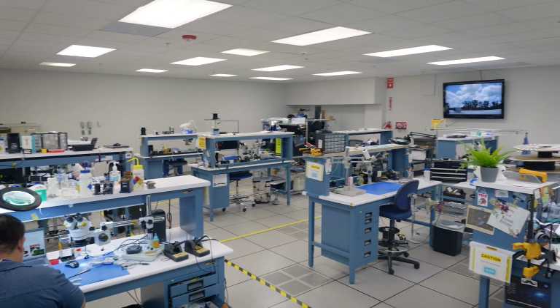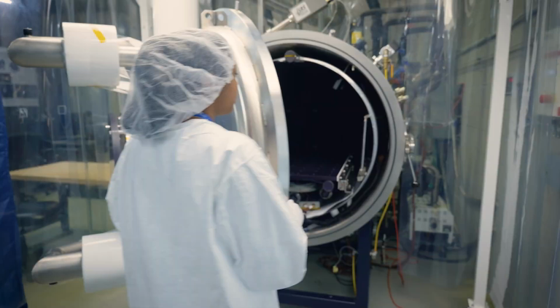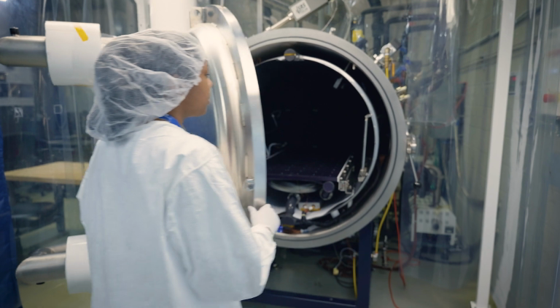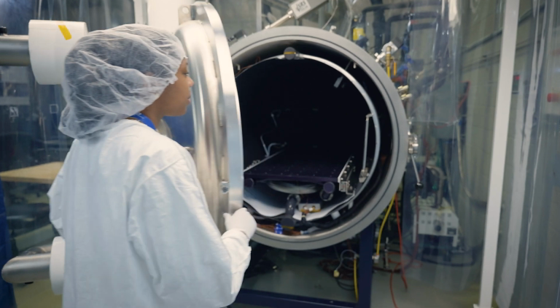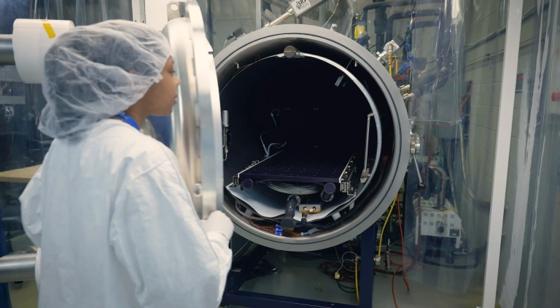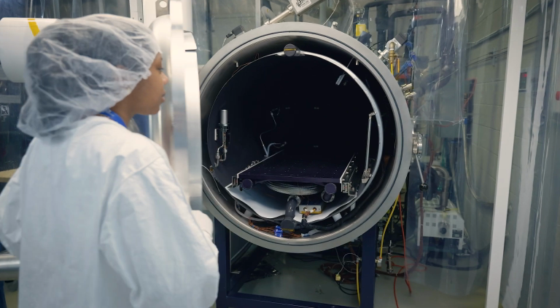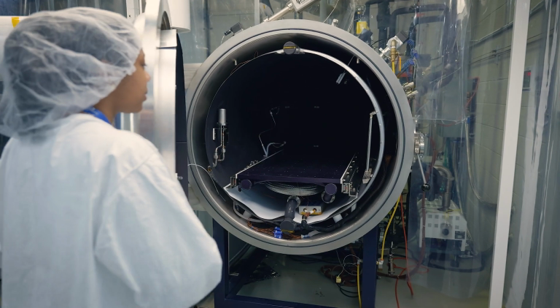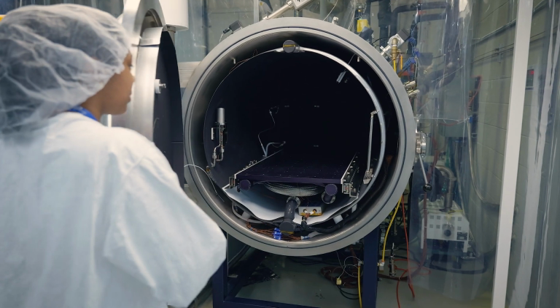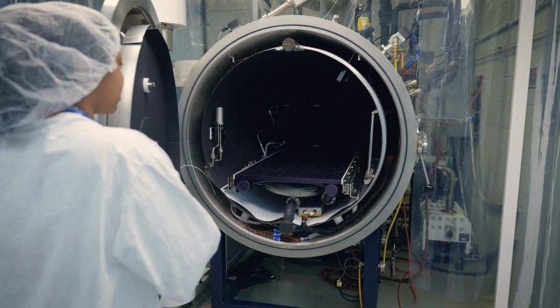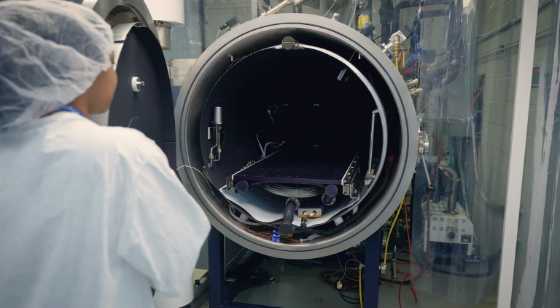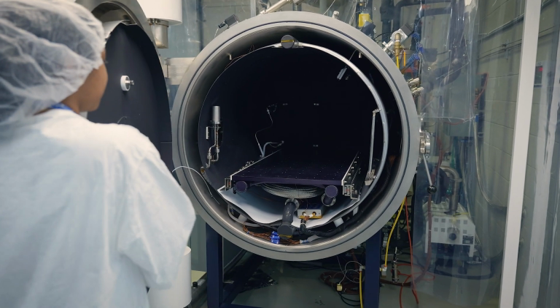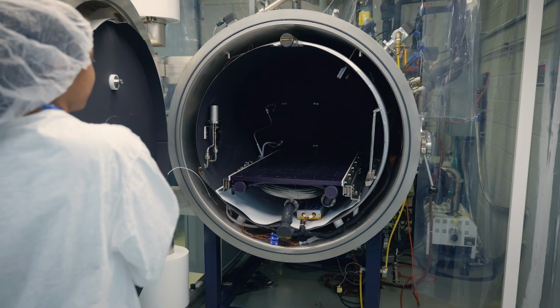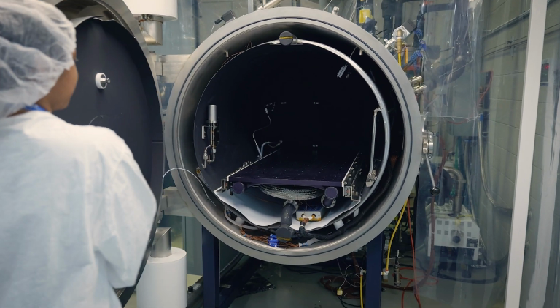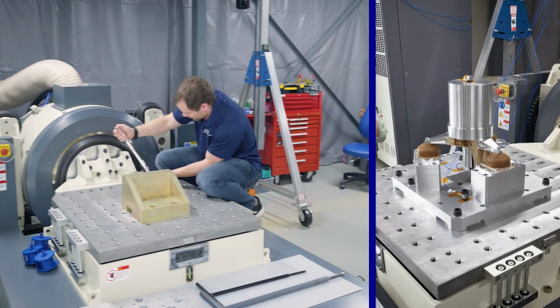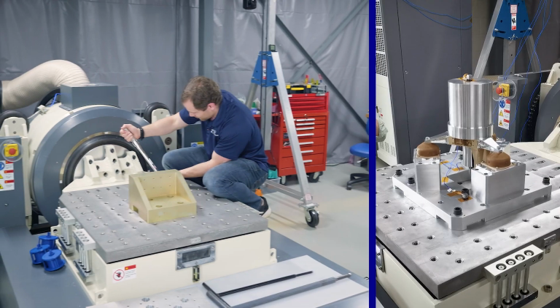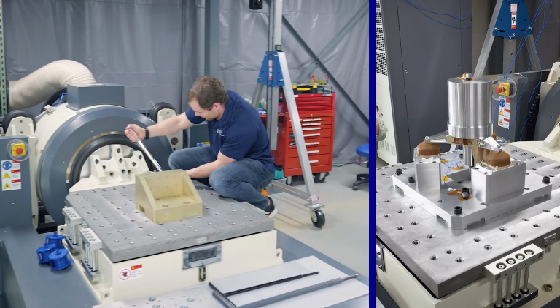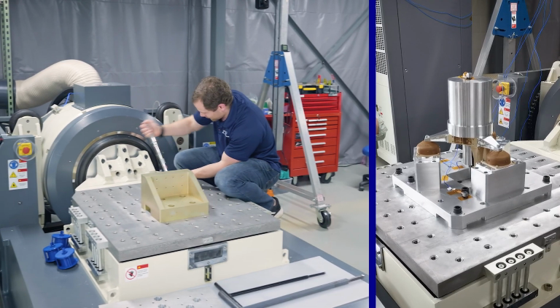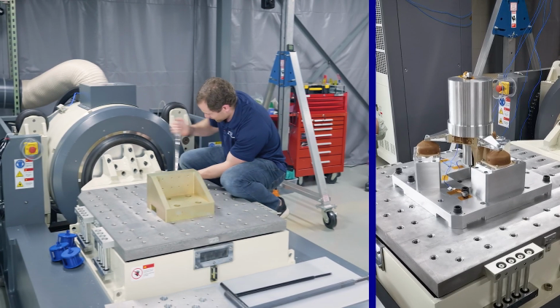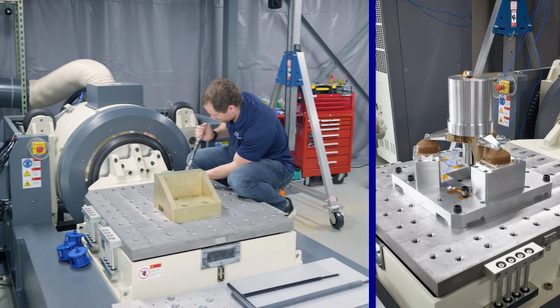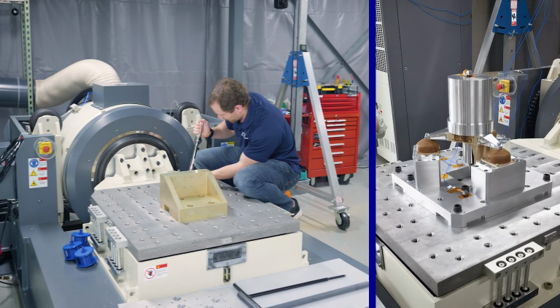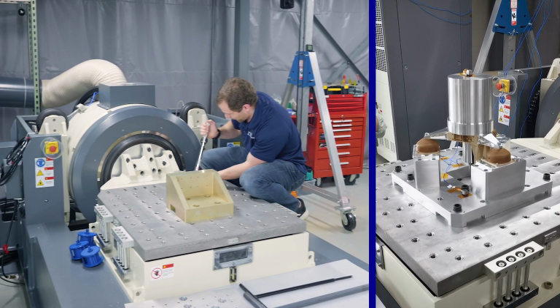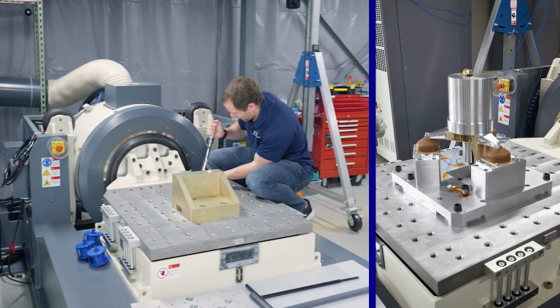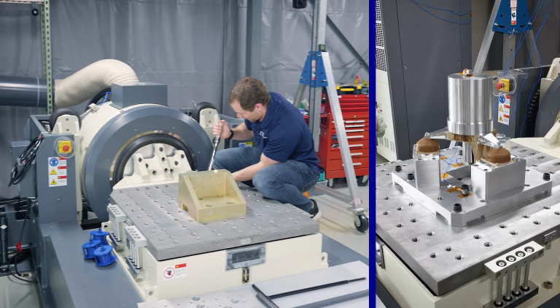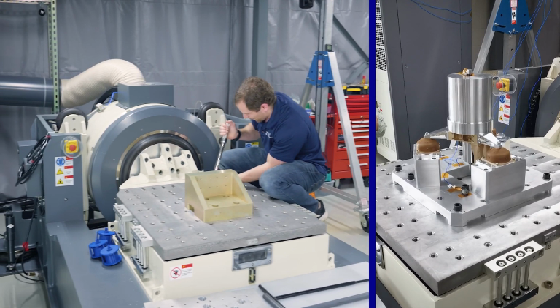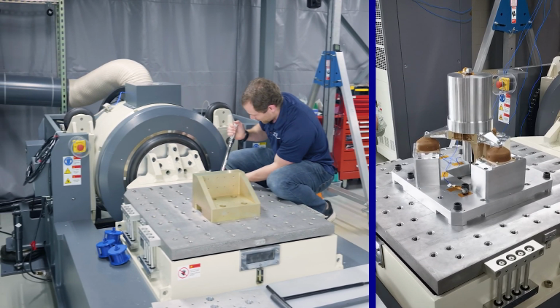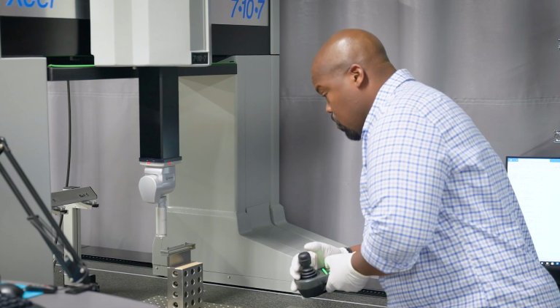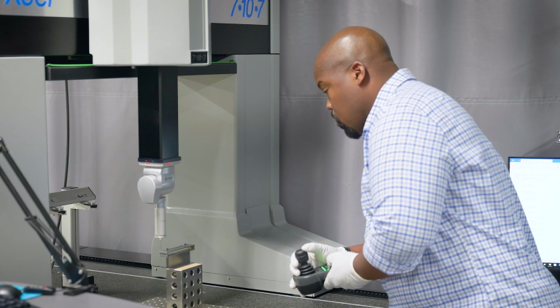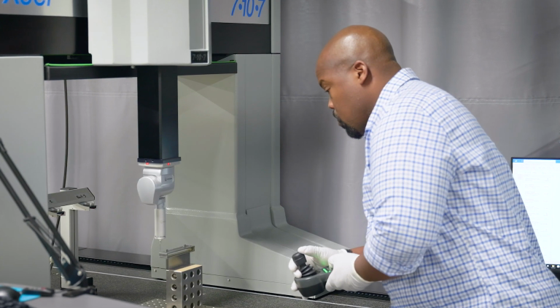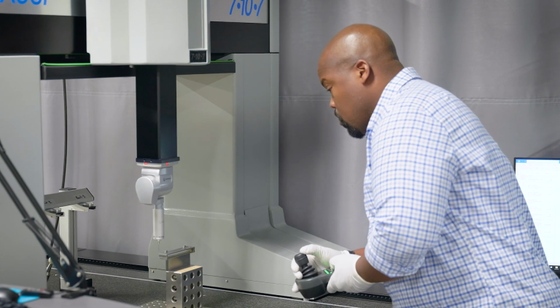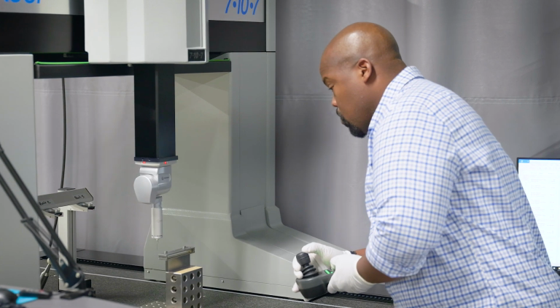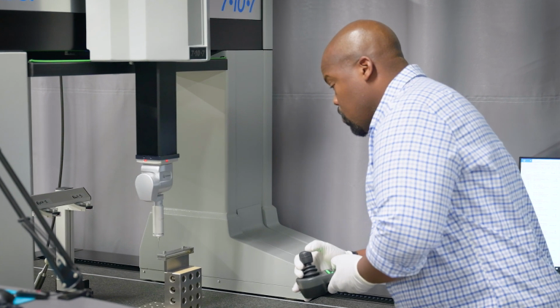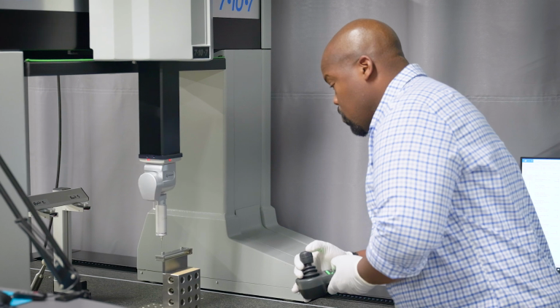Genesis hosts a thermal vacuum chamber, a vibration table, and a variety of integrity and dimensional inspection options.